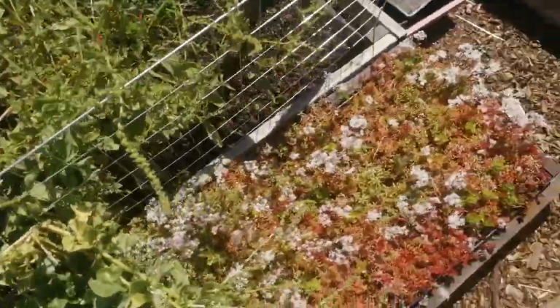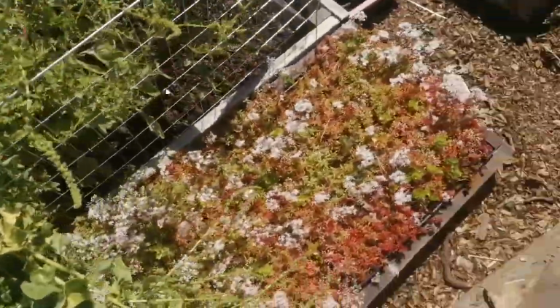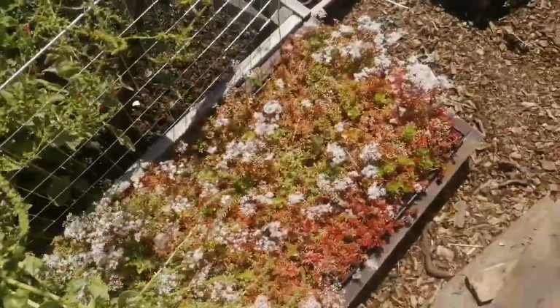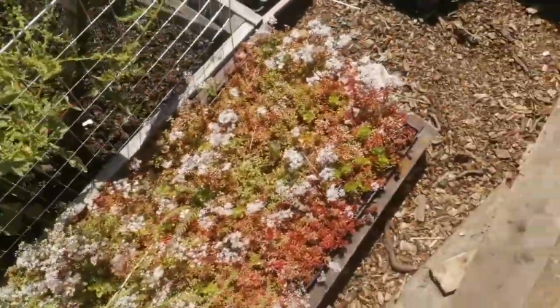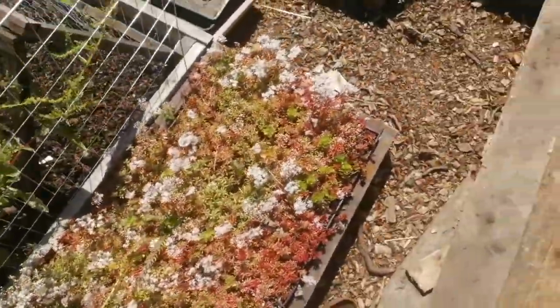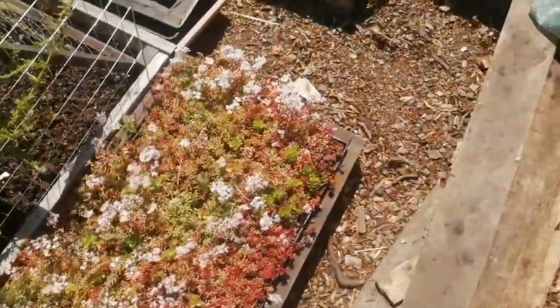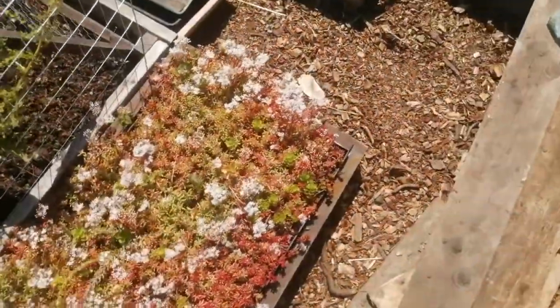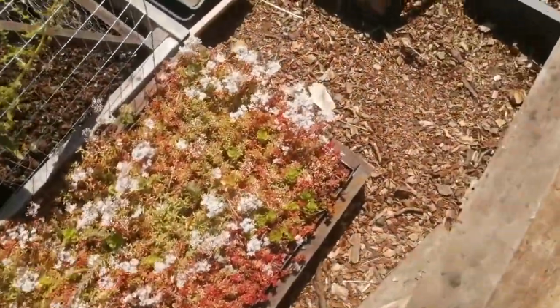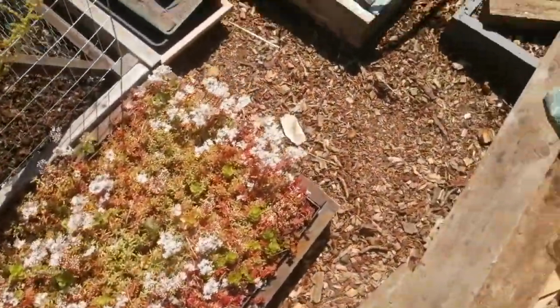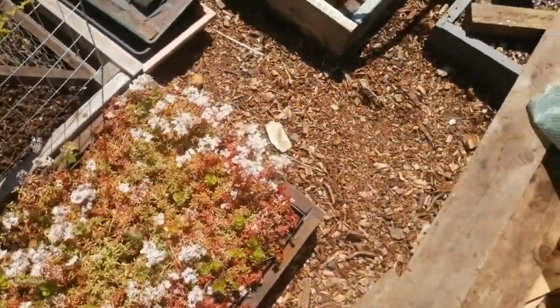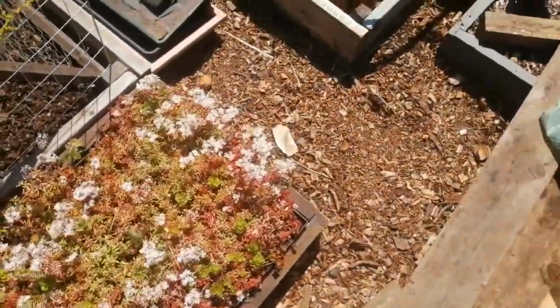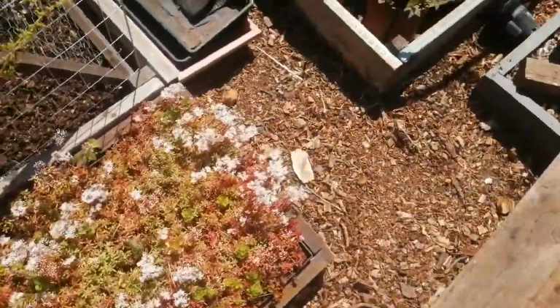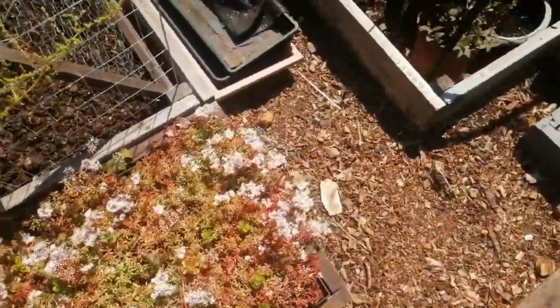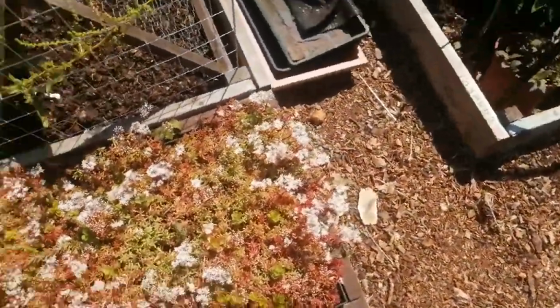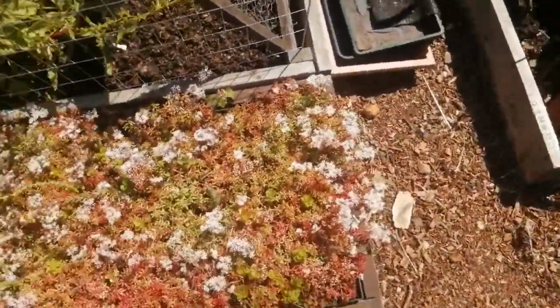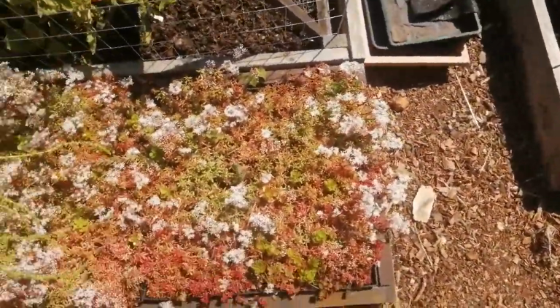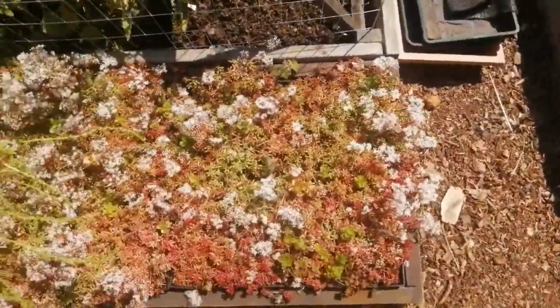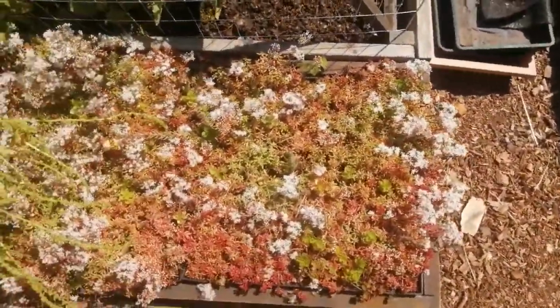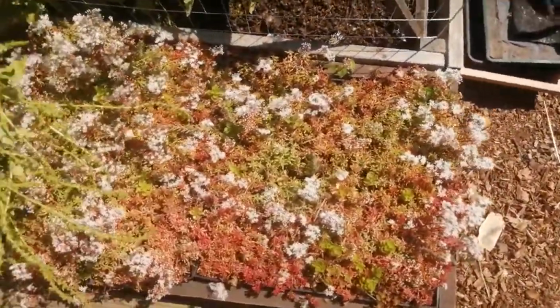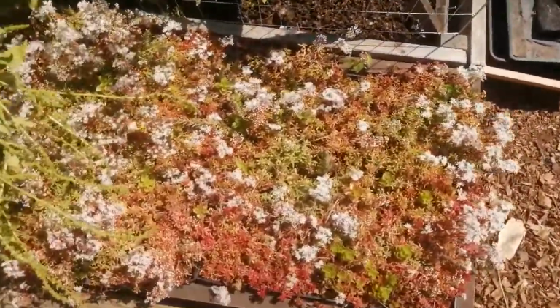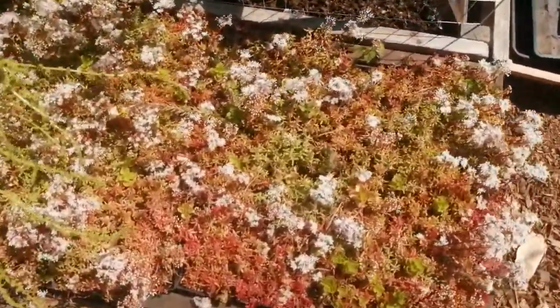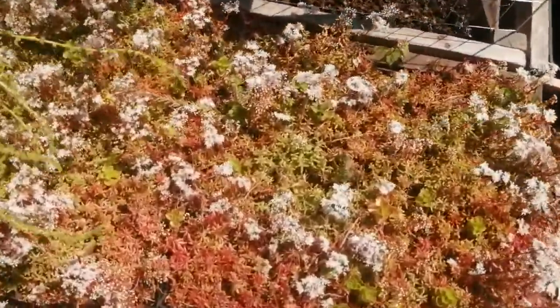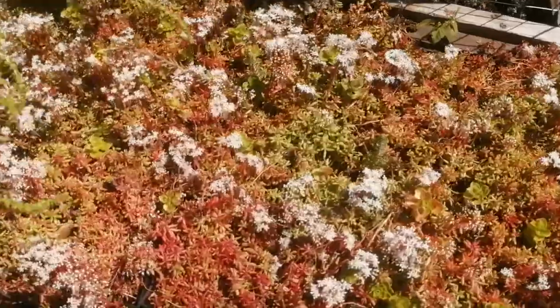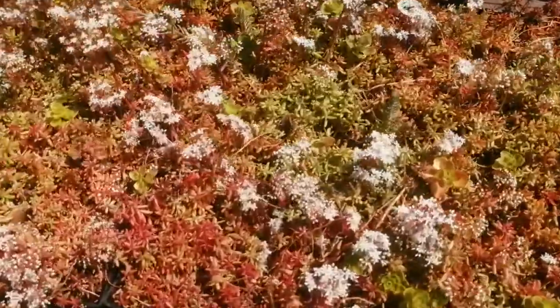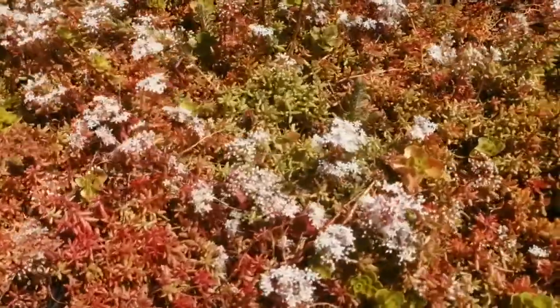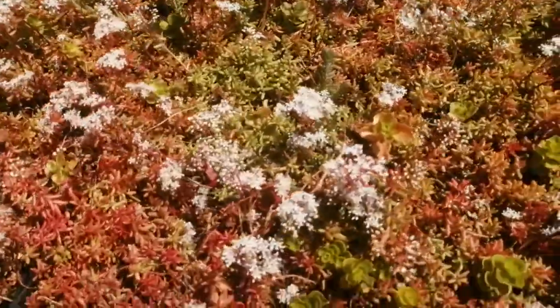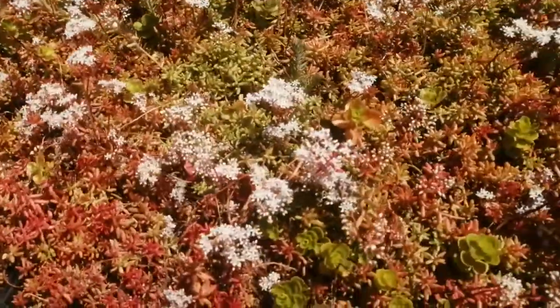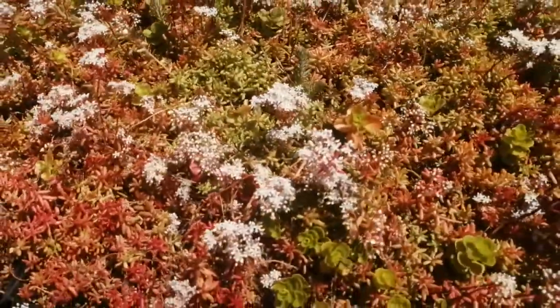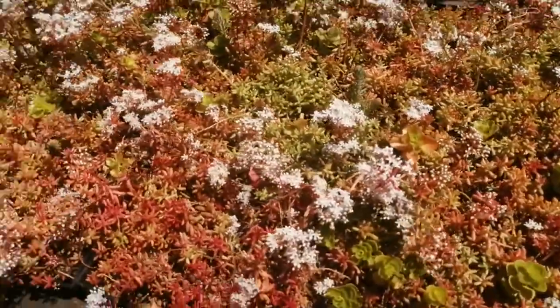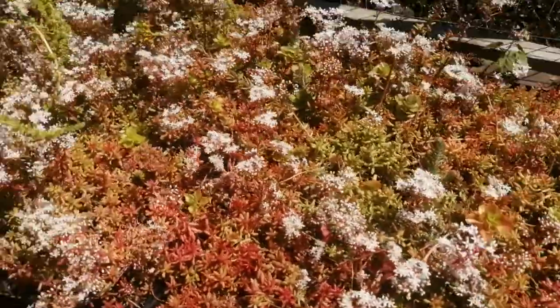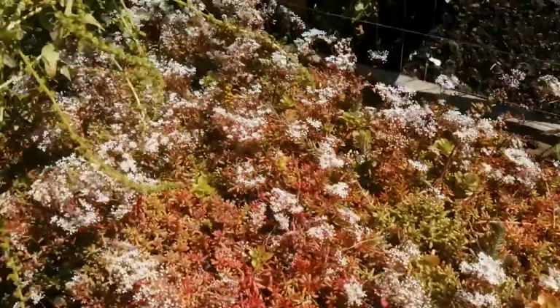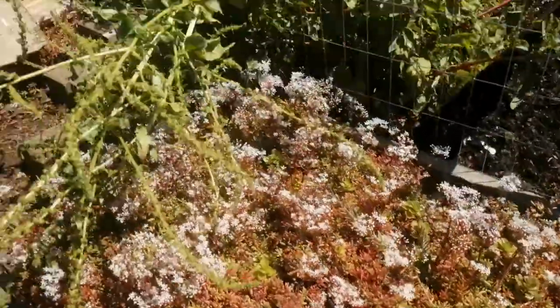All these sedums are getting quite dry so they're flowering a lot at the moment.